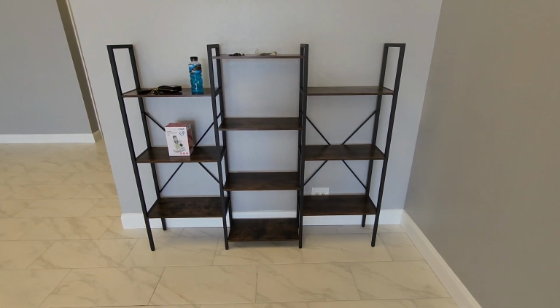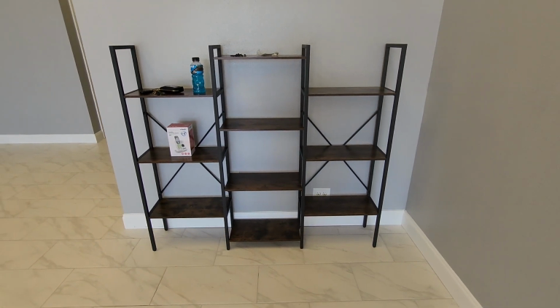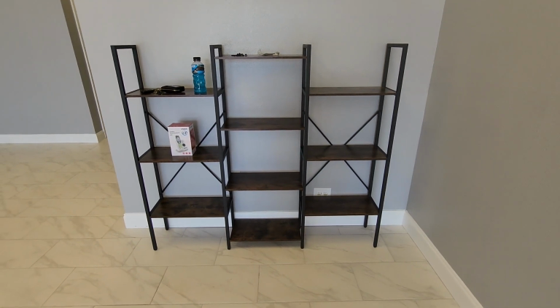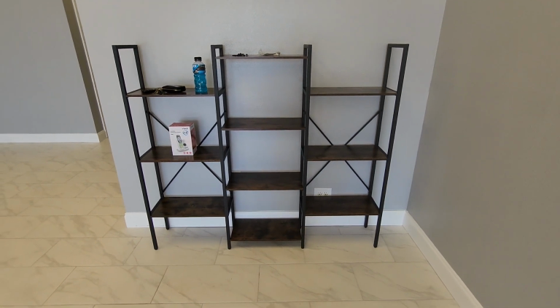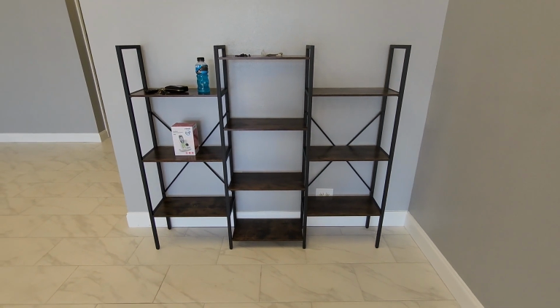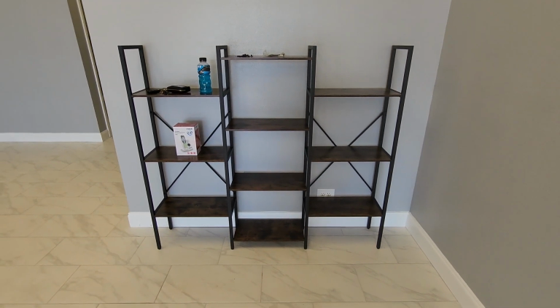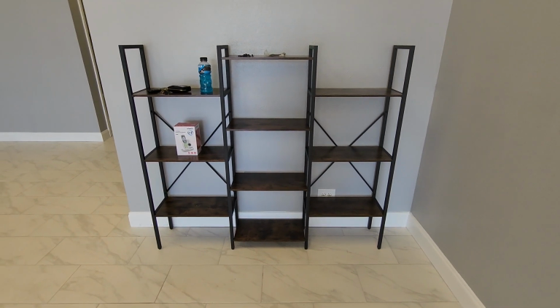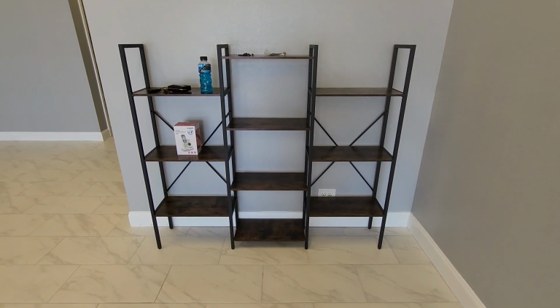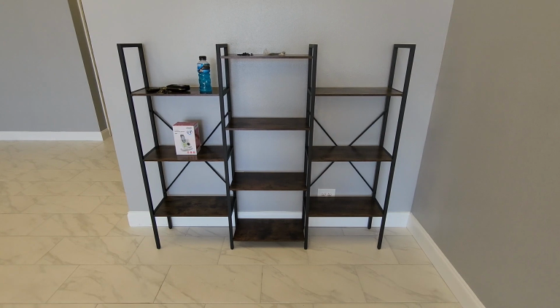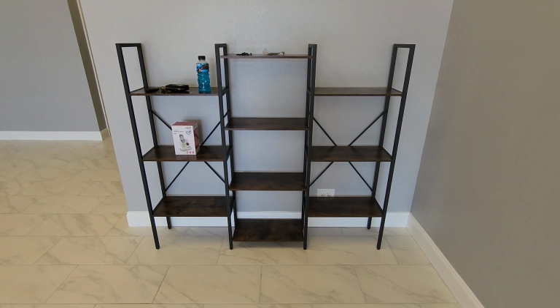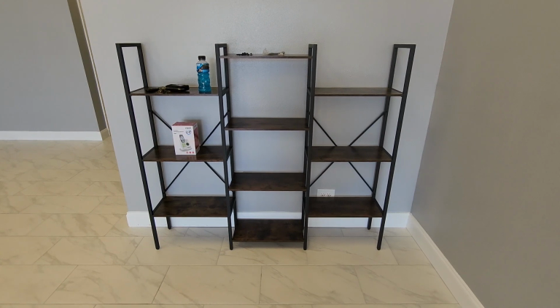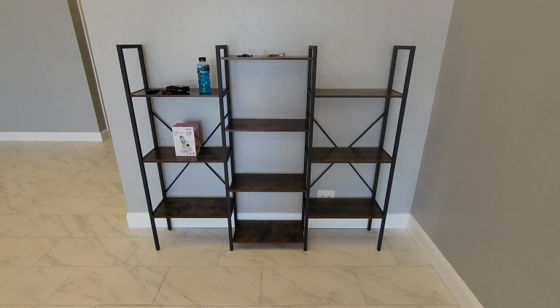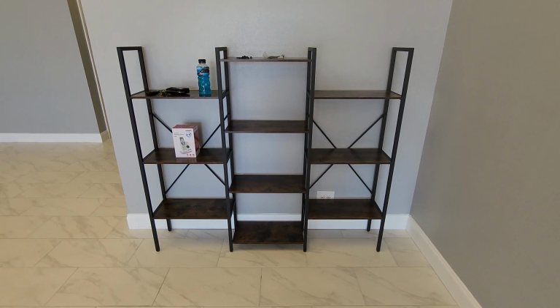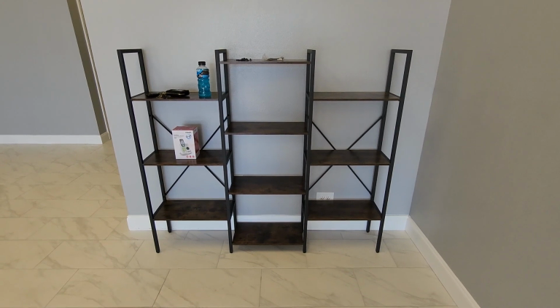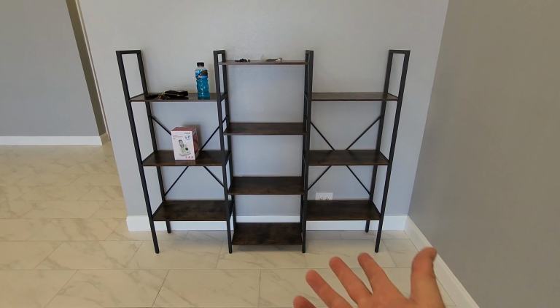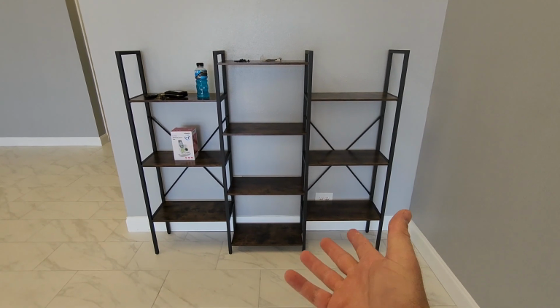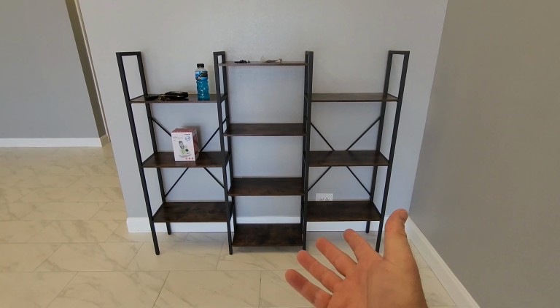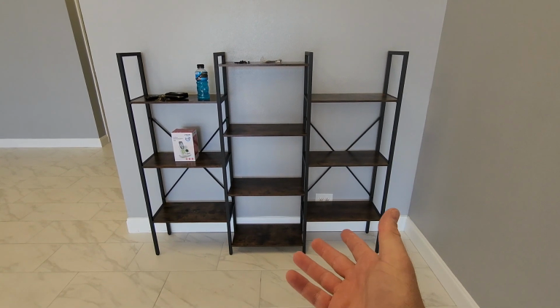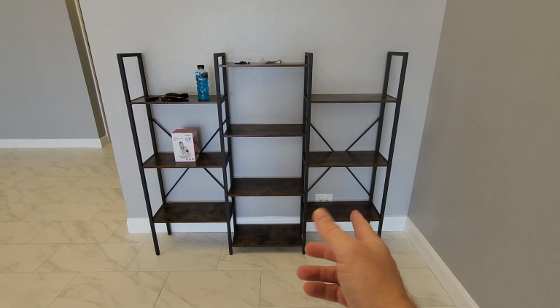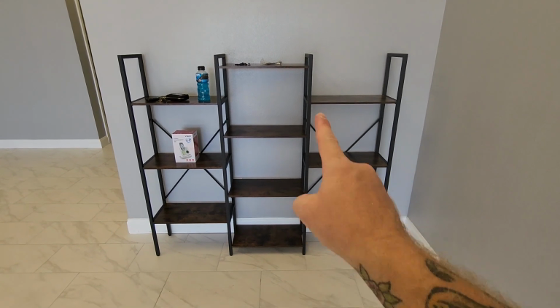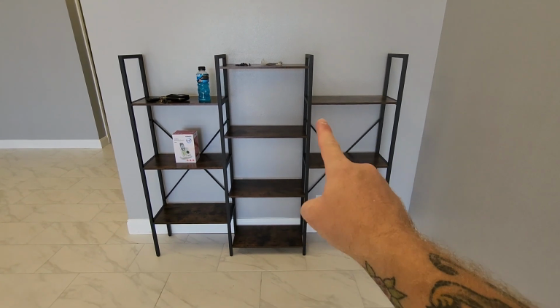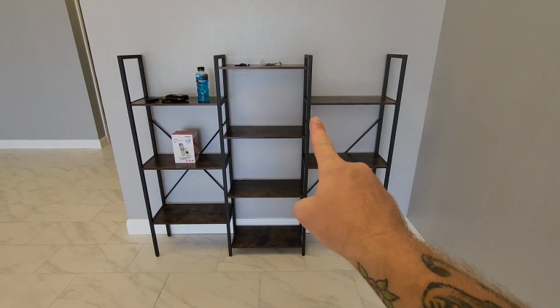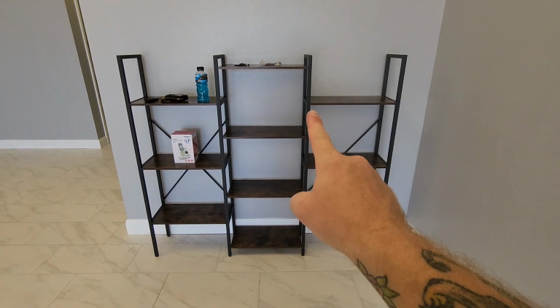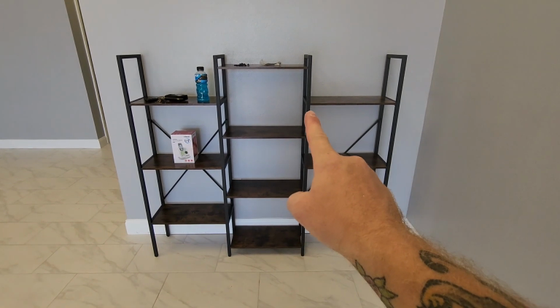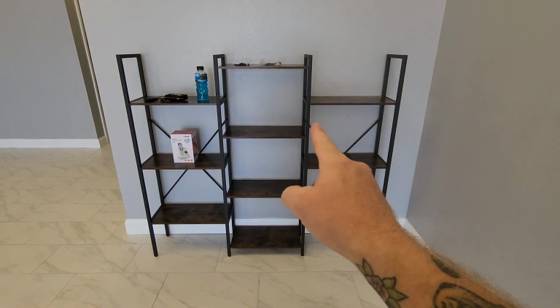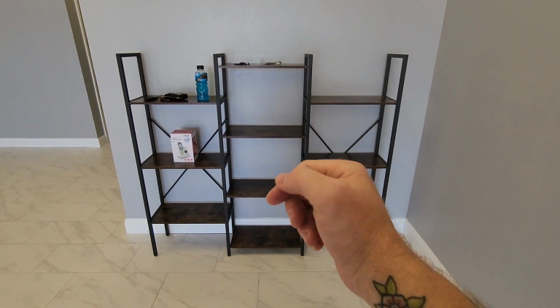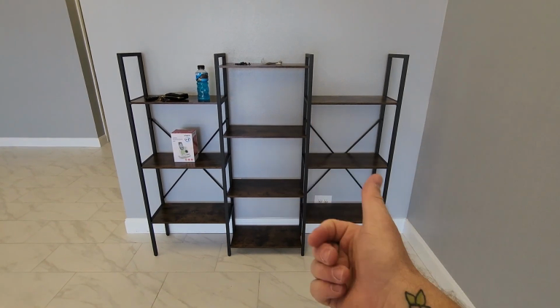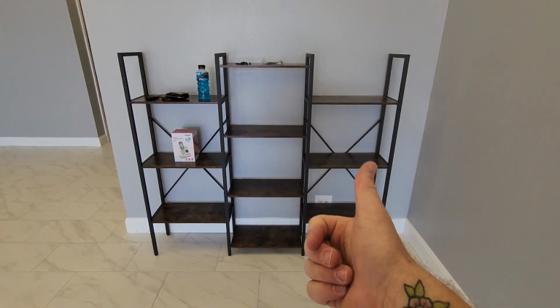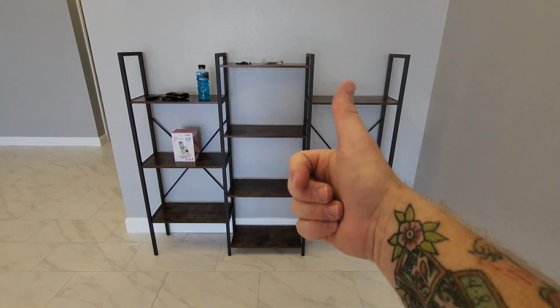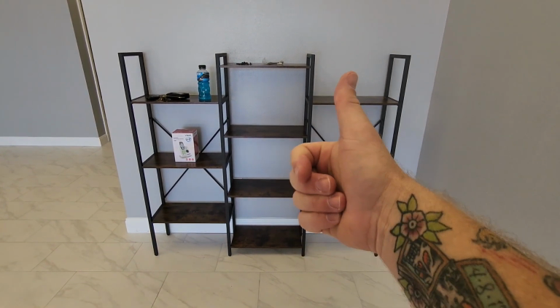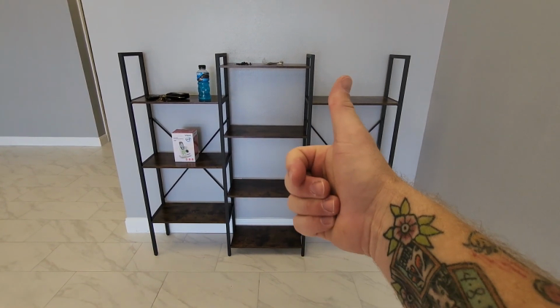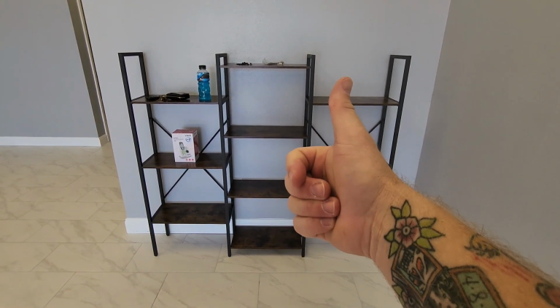It's going to take you about 20 minutes to put this thing together and it's pretty stable, and it has wall anchors too, so yeah — thumbs up.